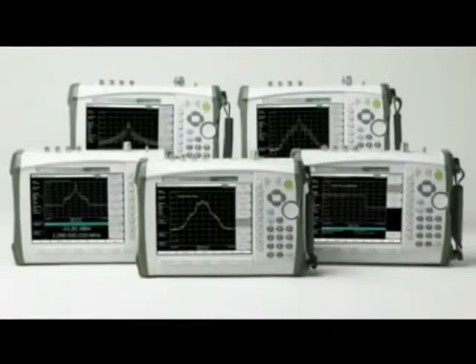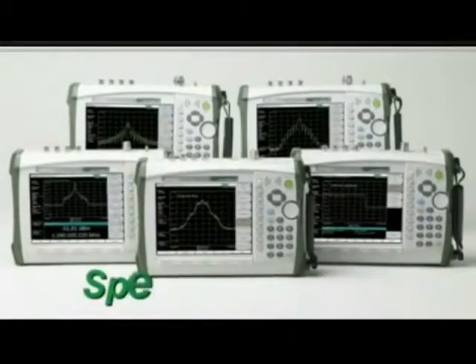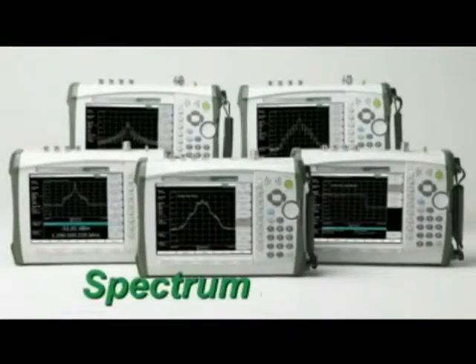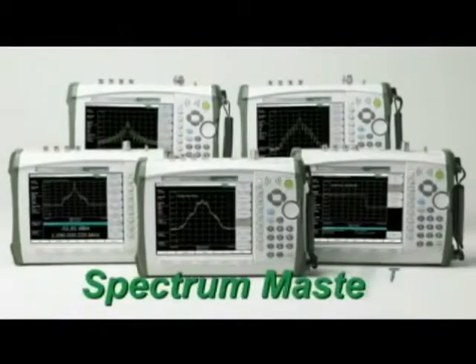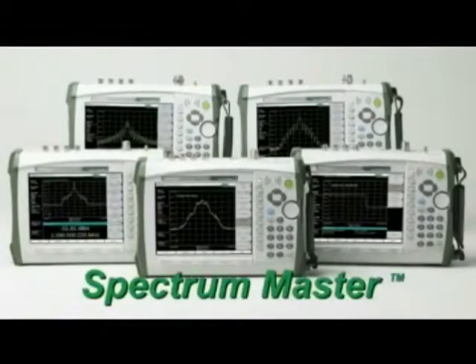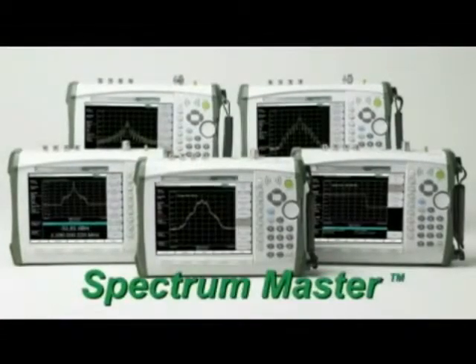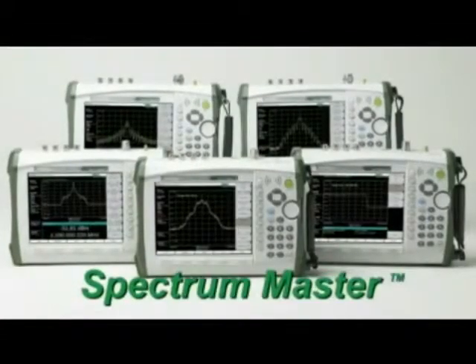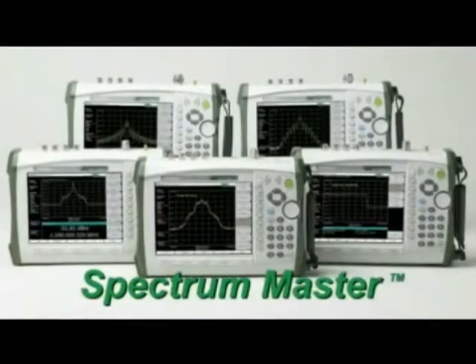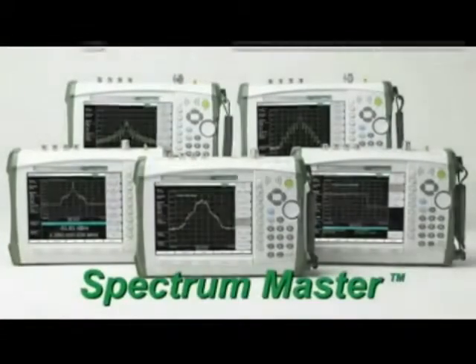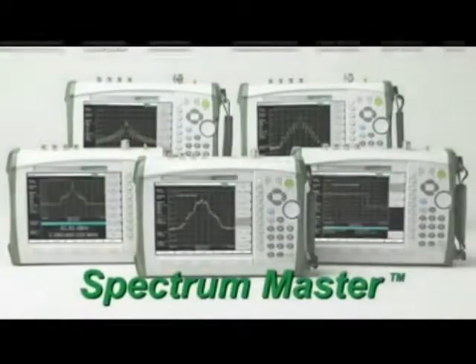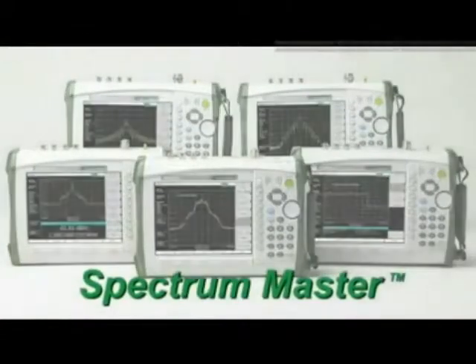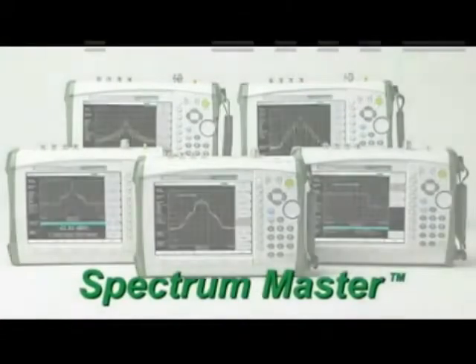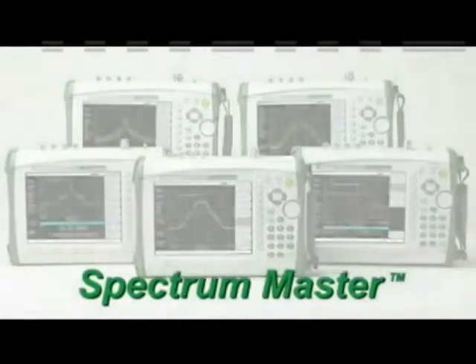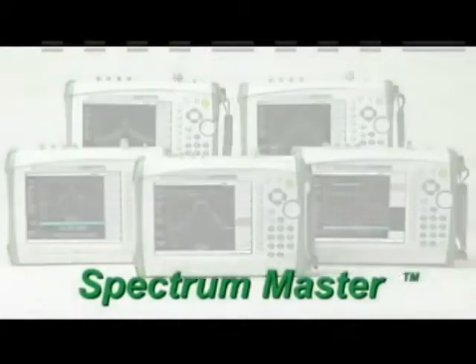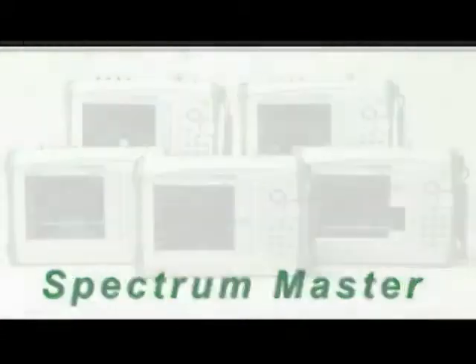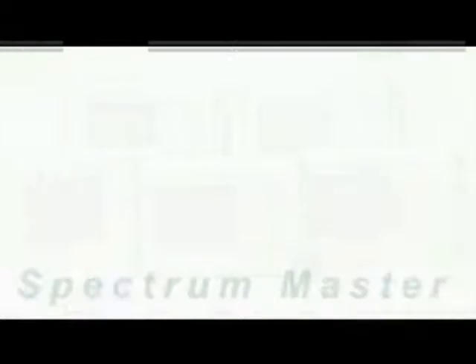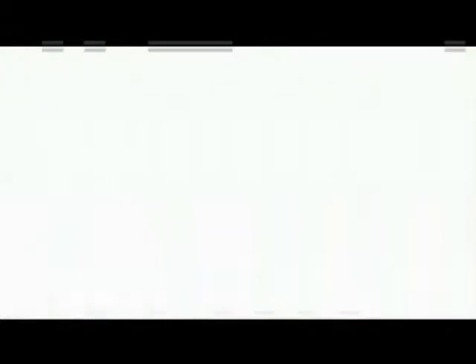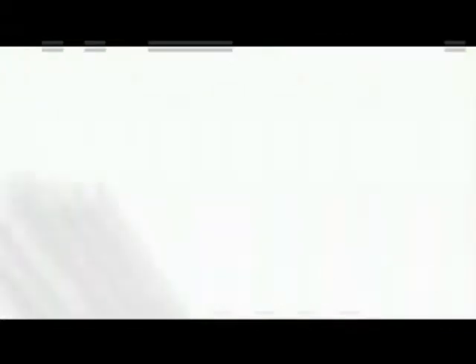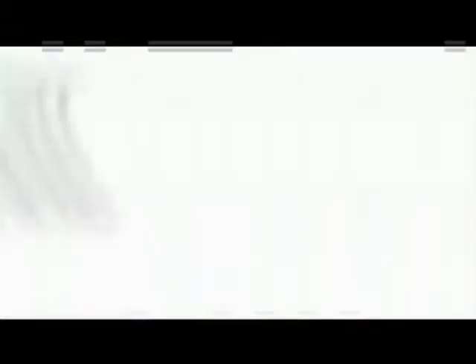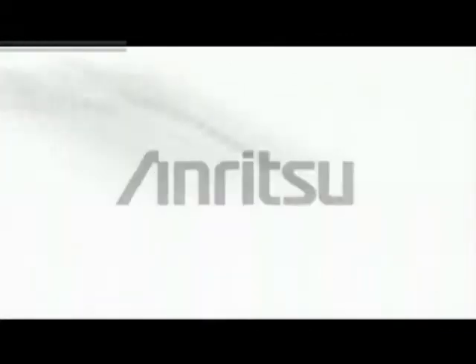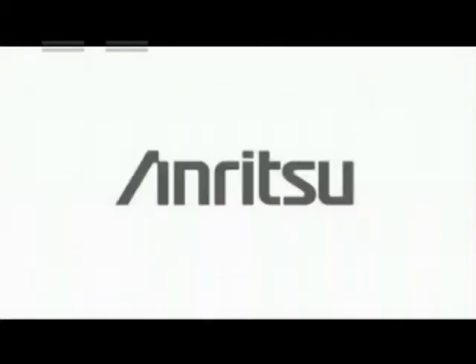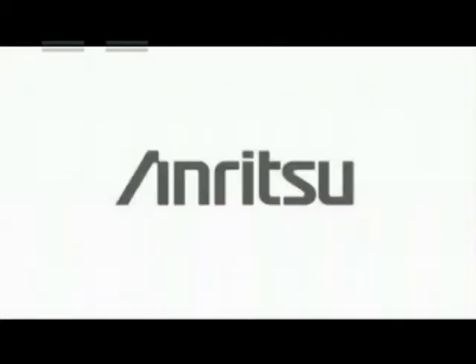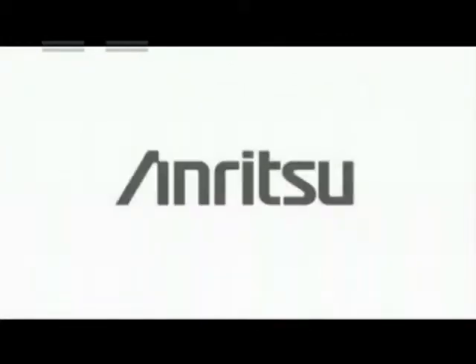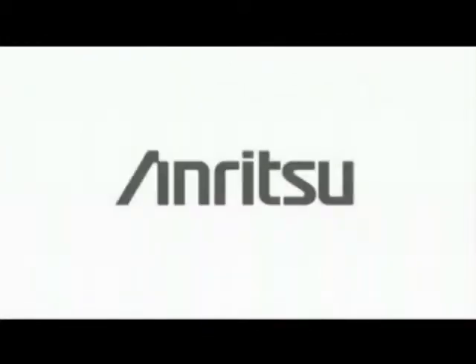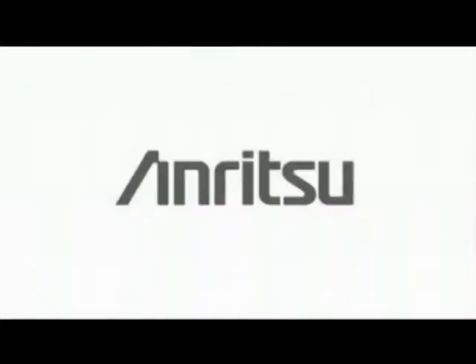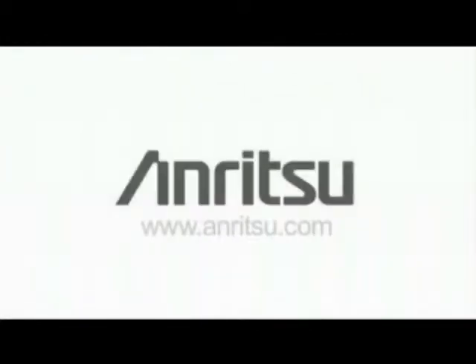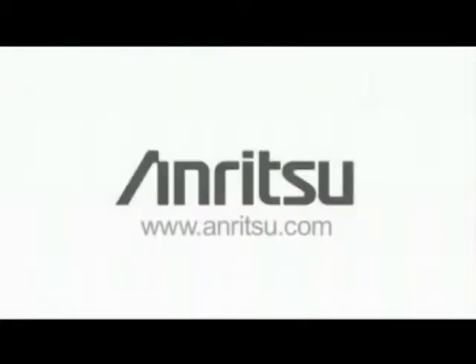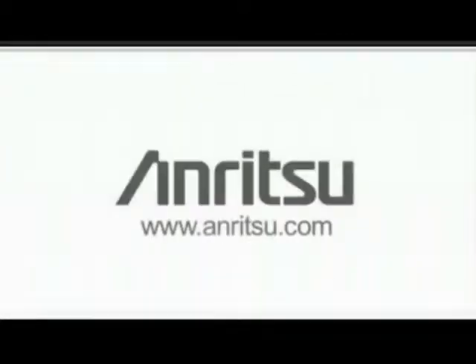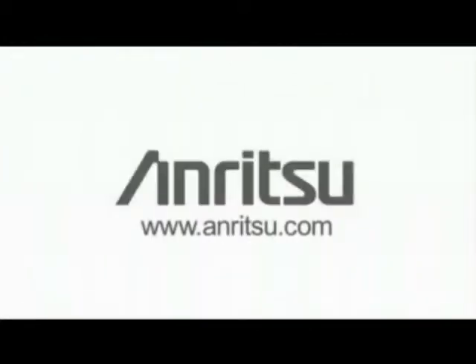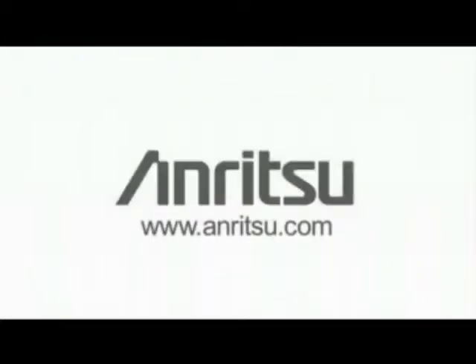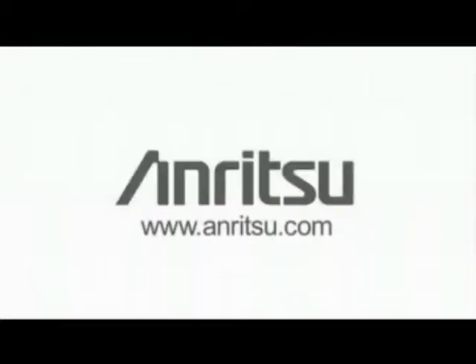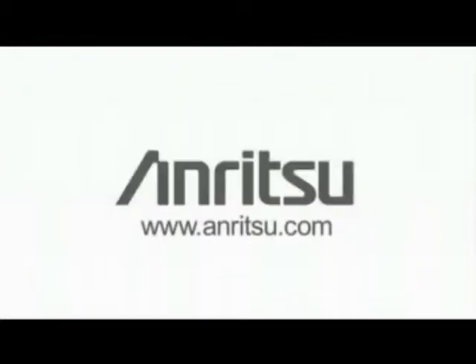Five new models in the Spectrum Master family — Anritsu, your source for professional signal measurement tools.